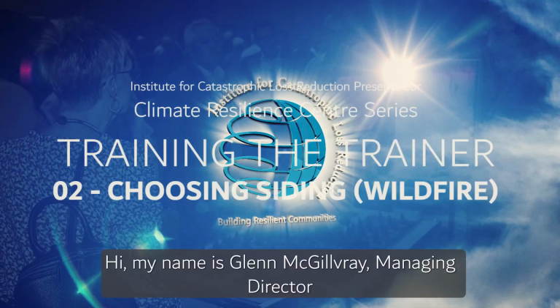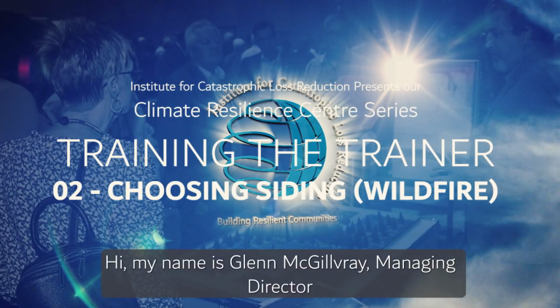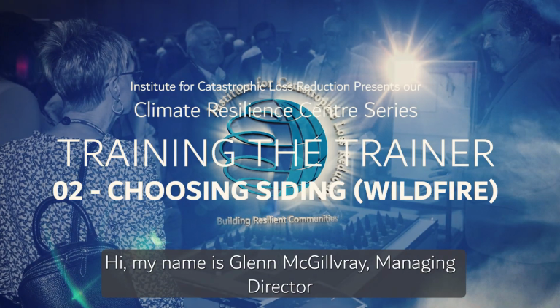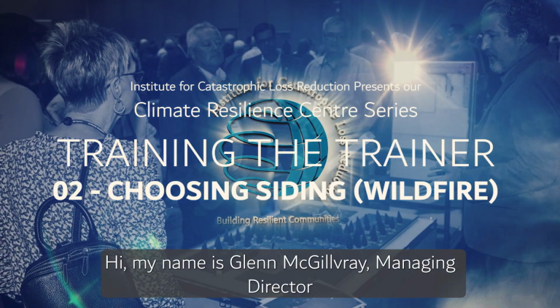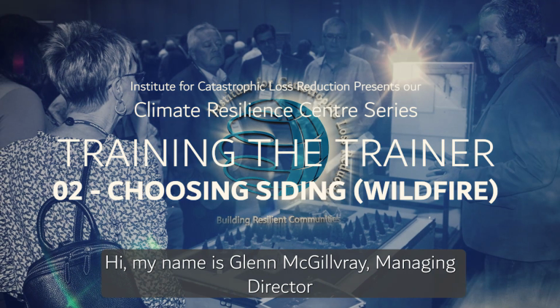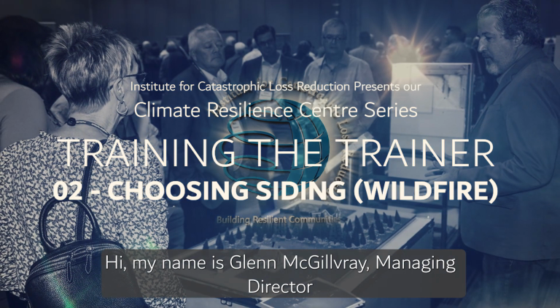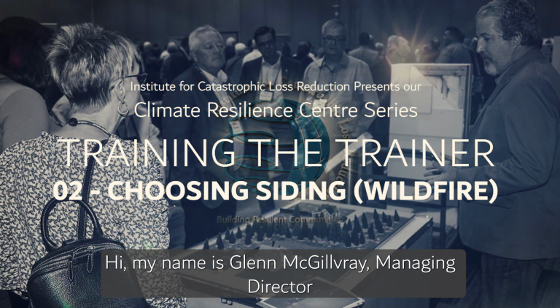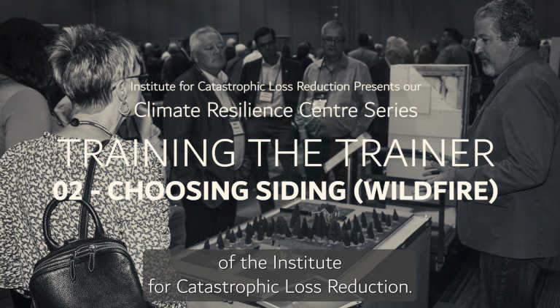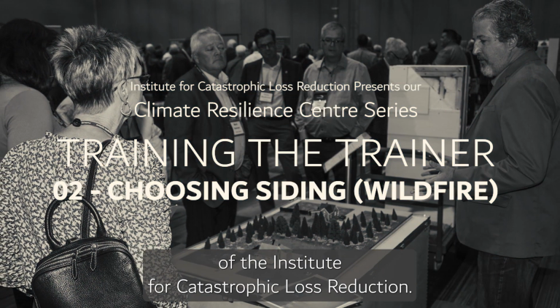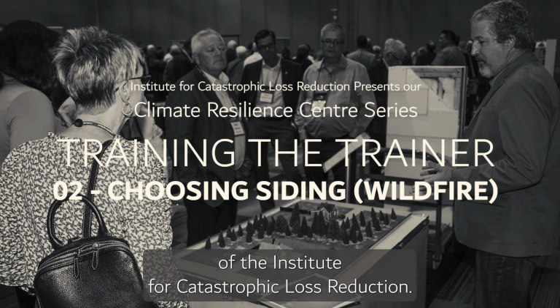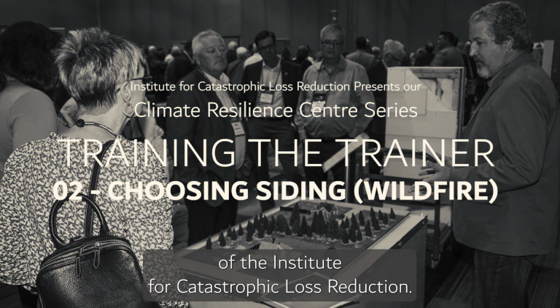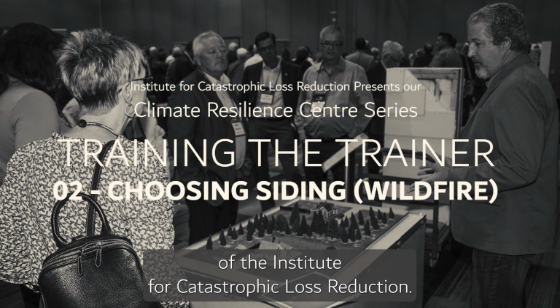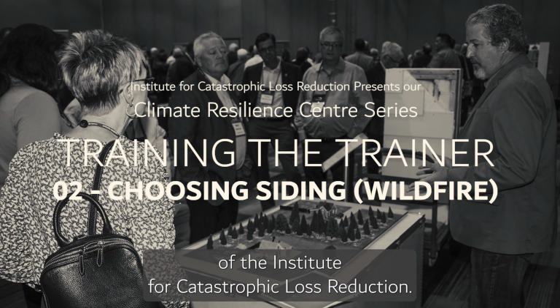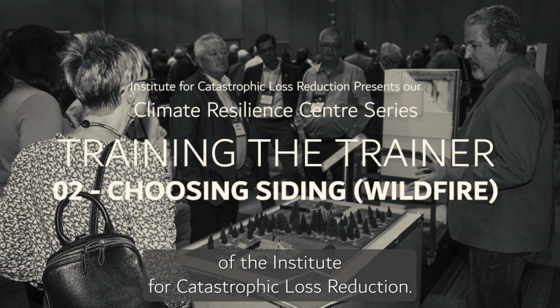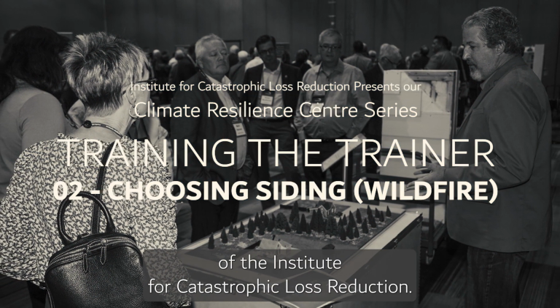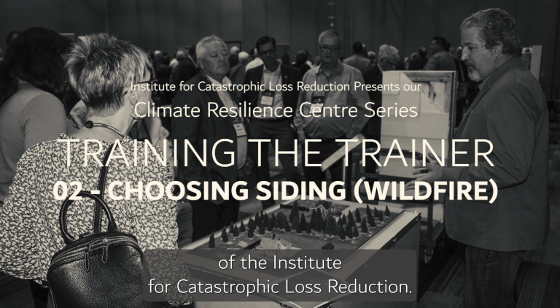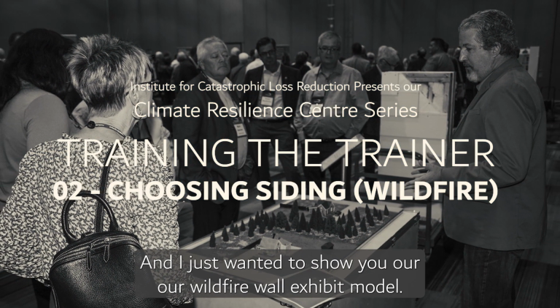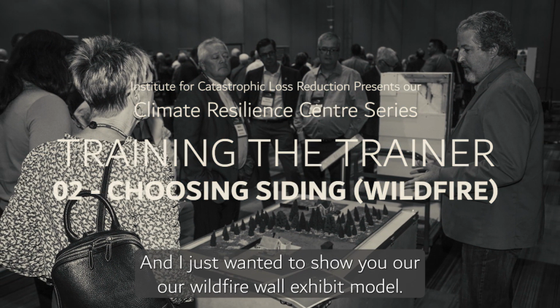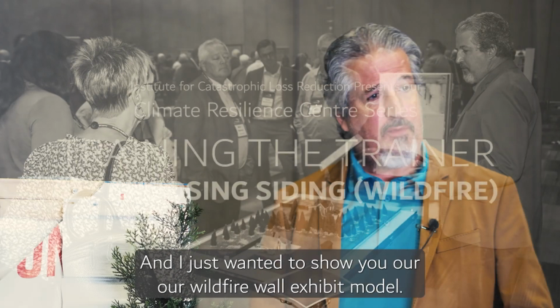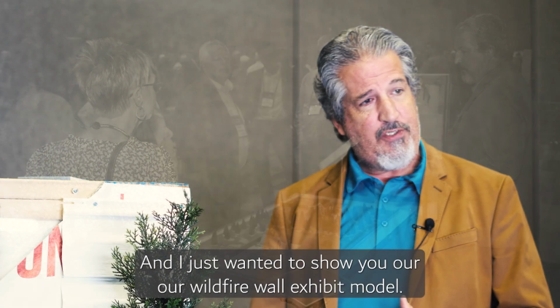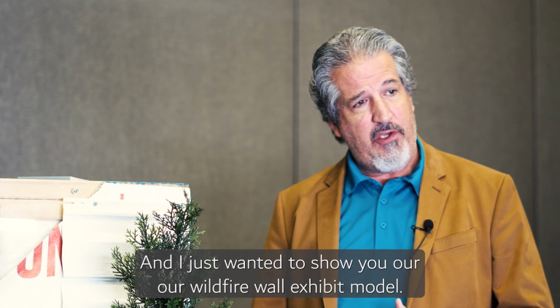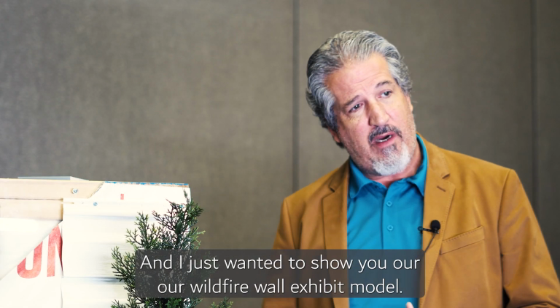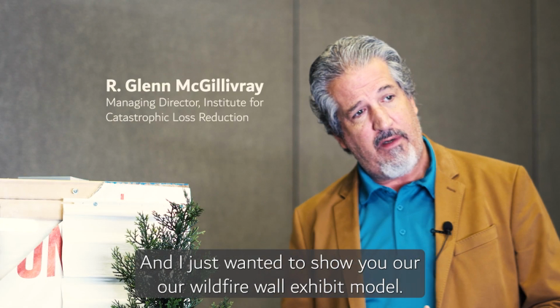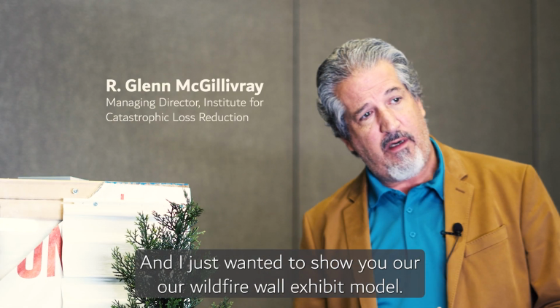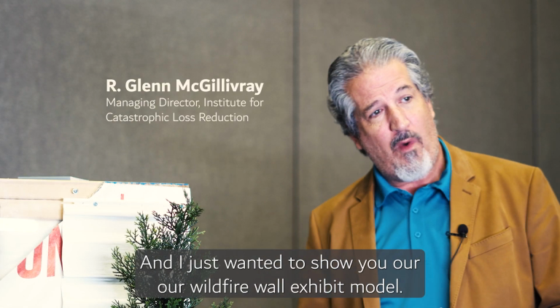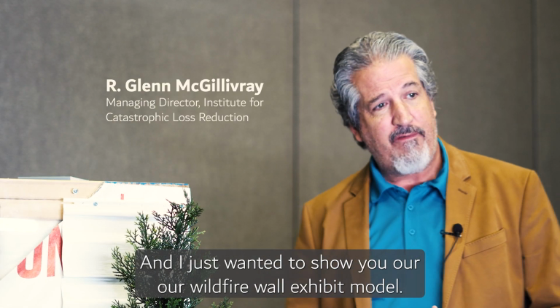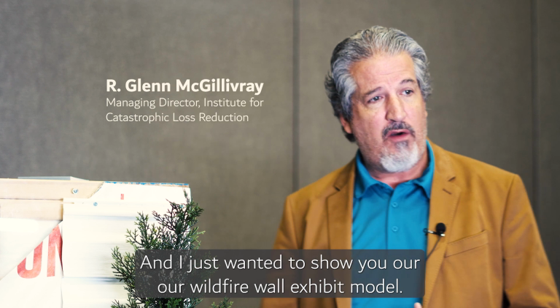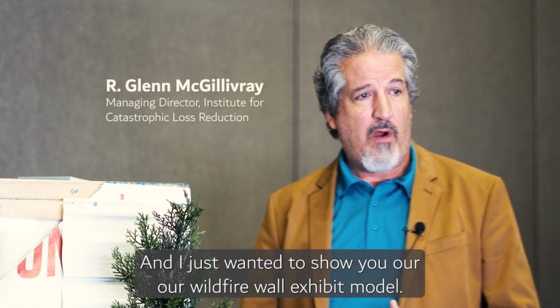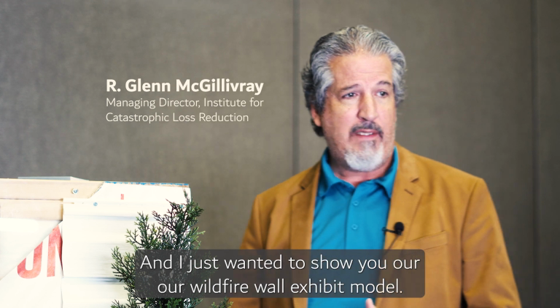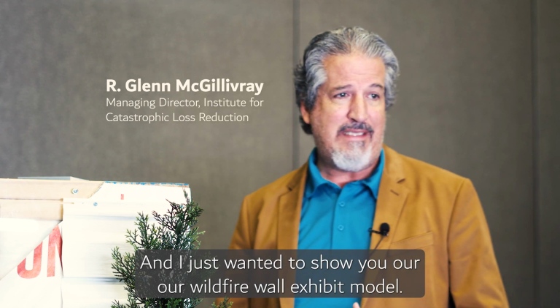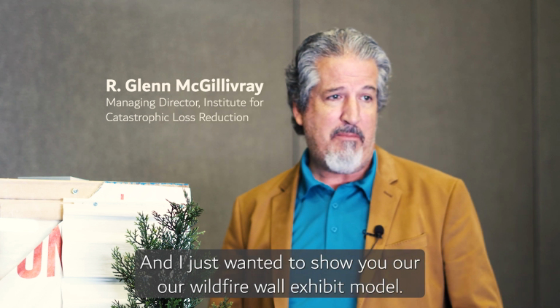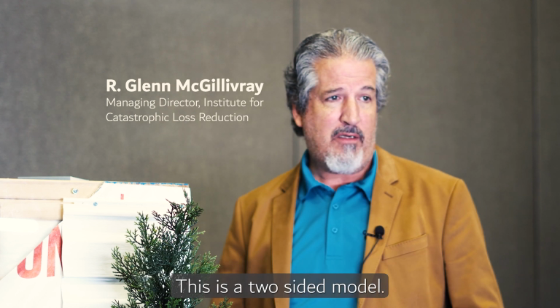Hi, my name is Glenn McGover. I'm Managing Director of the Institute for Catastrophic Loss Reduction, and I just wanted to show you our wildfire wall exhibit model.